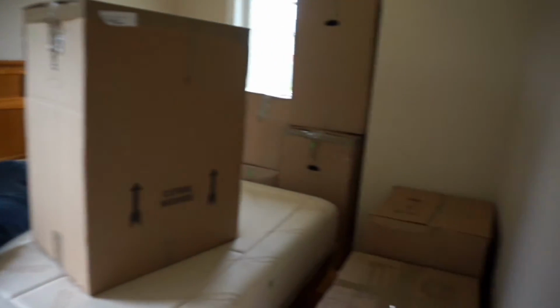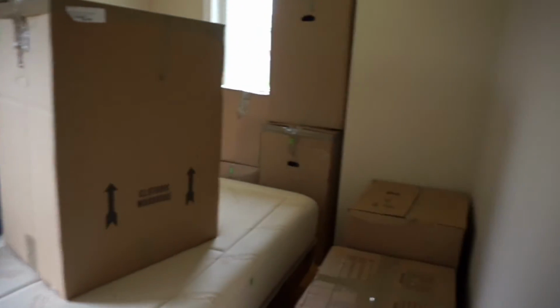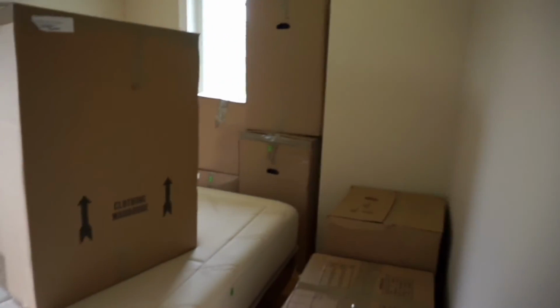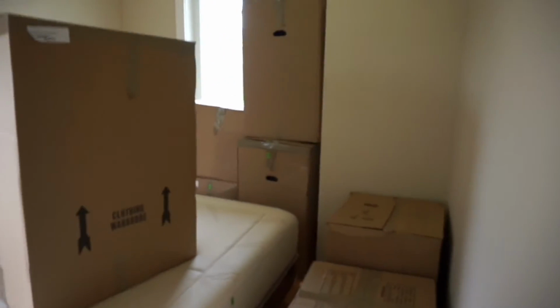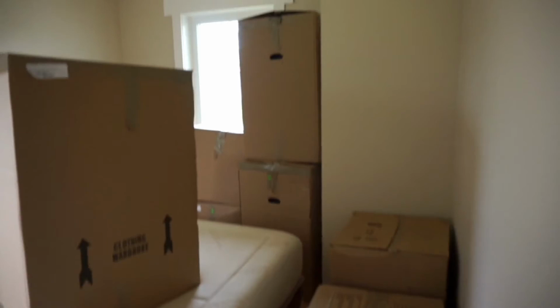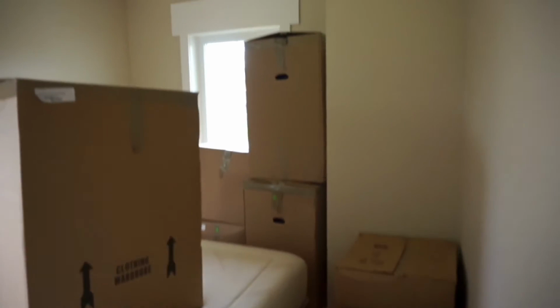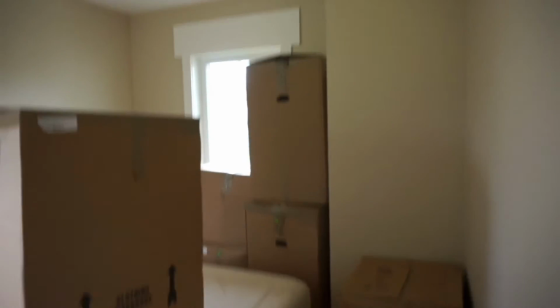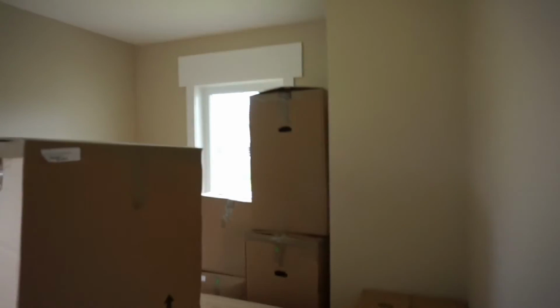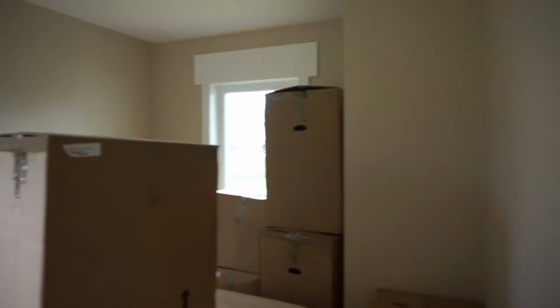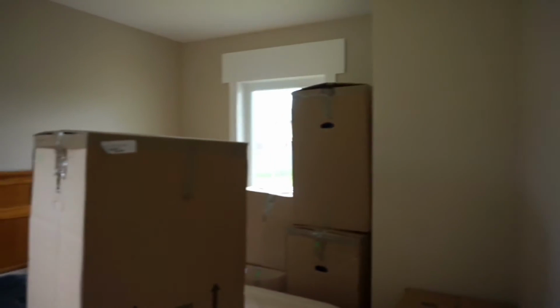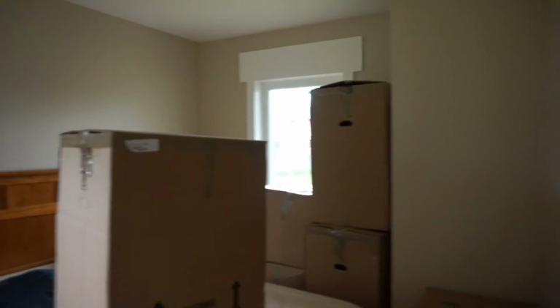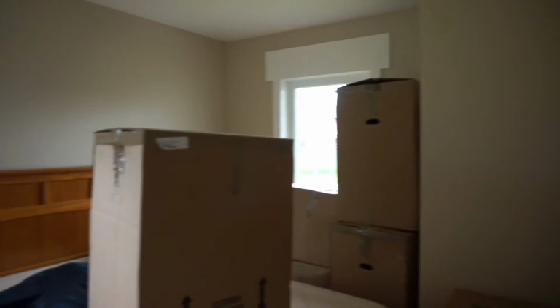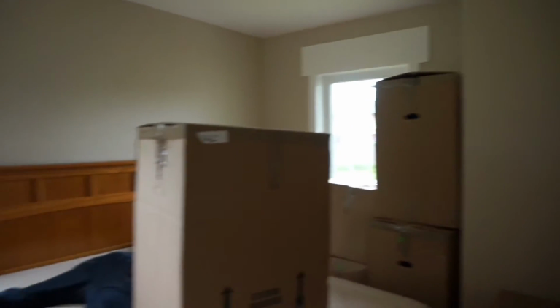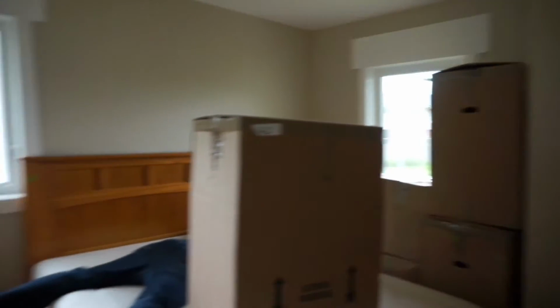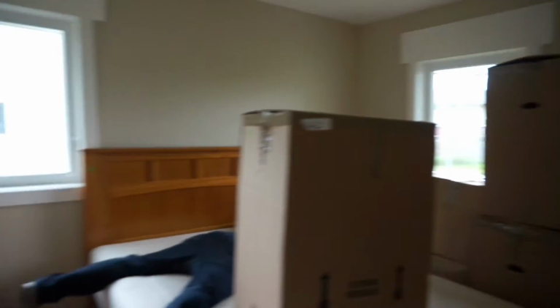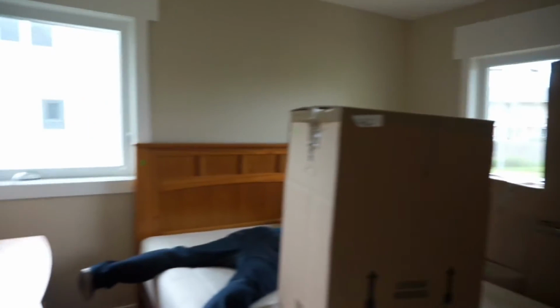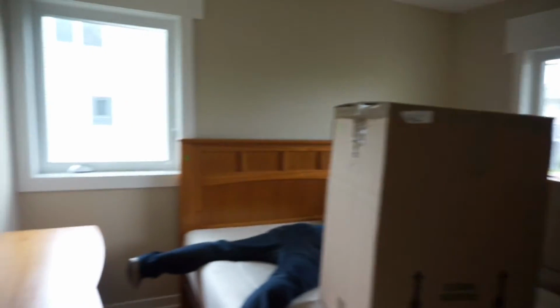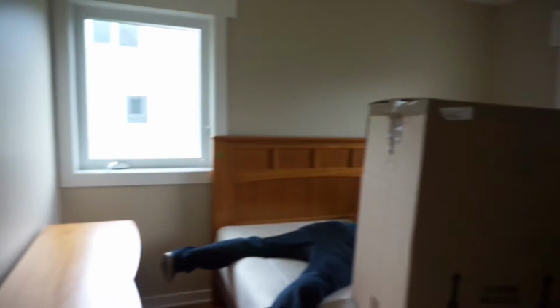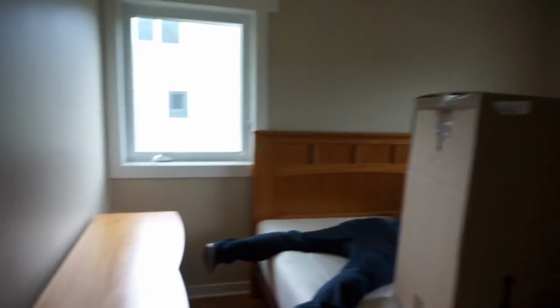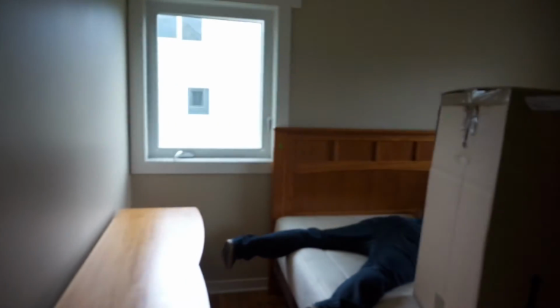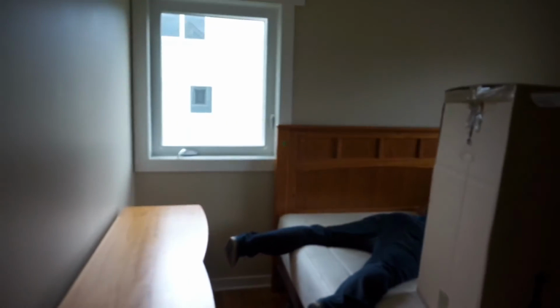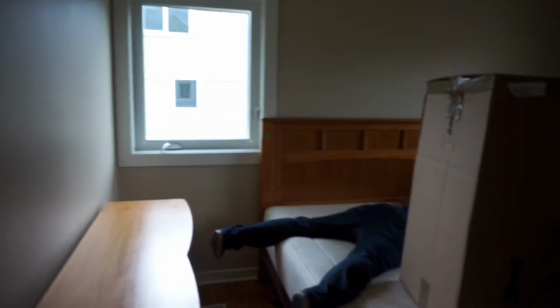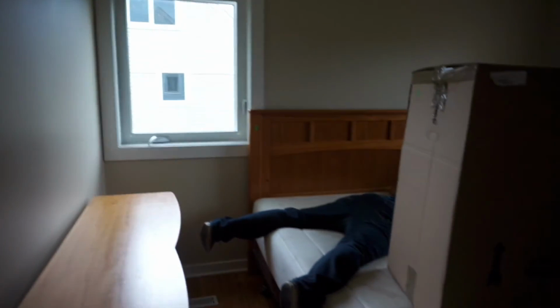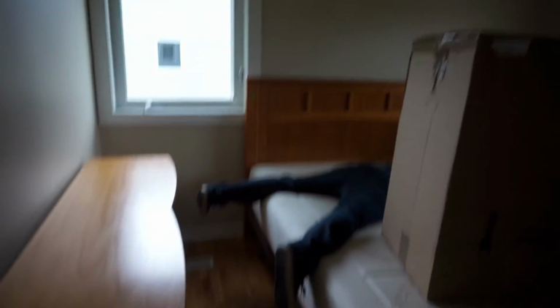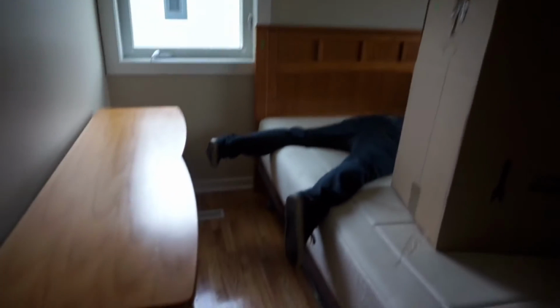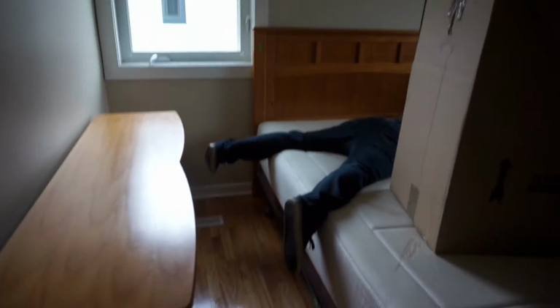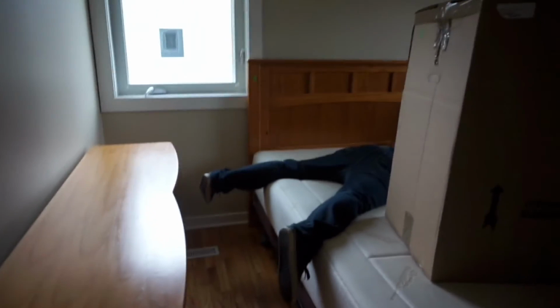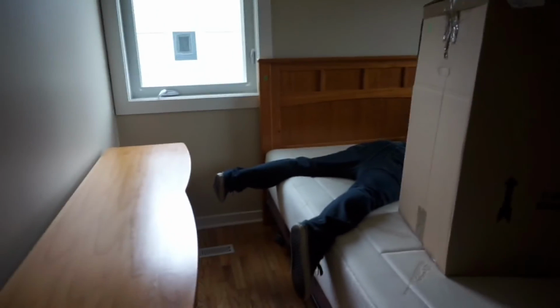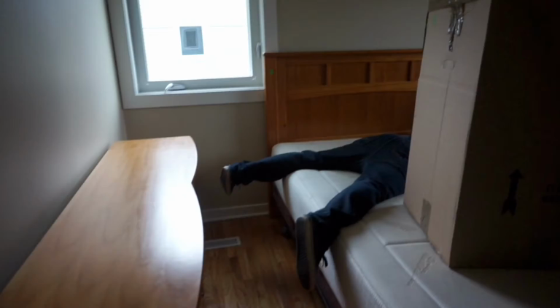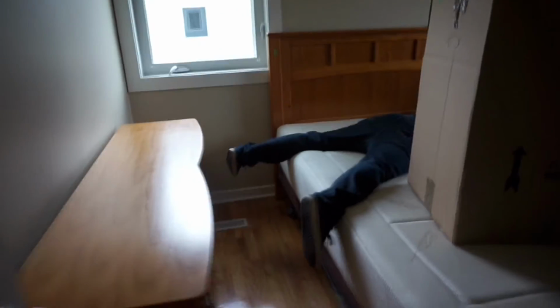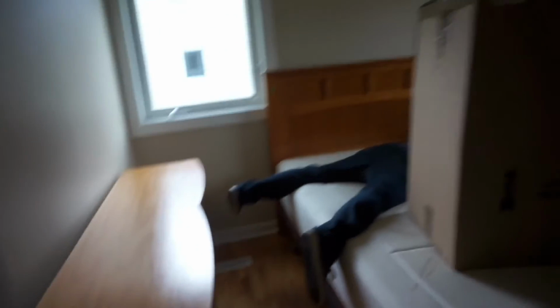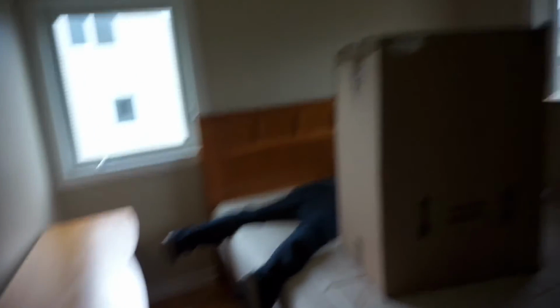This is going to be our bedroom. It'll look a lot nicer when the boxes are gone.